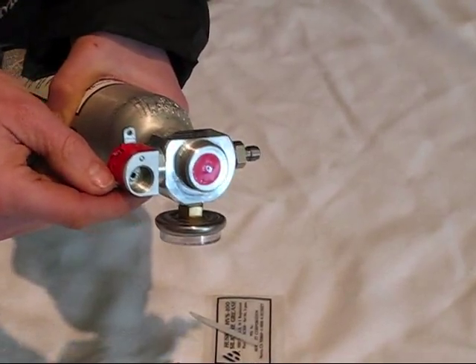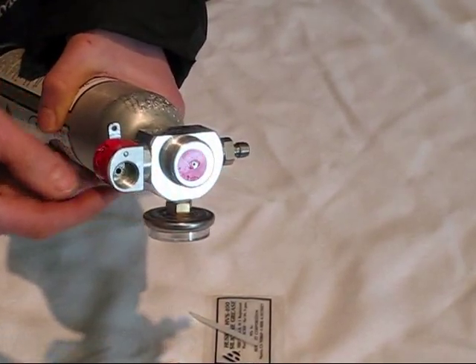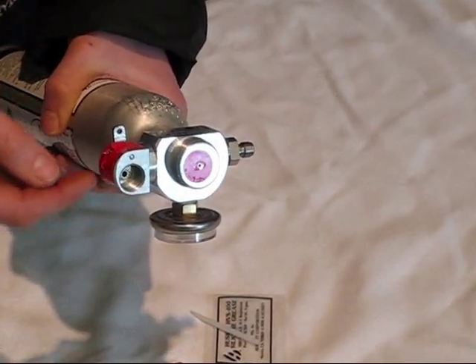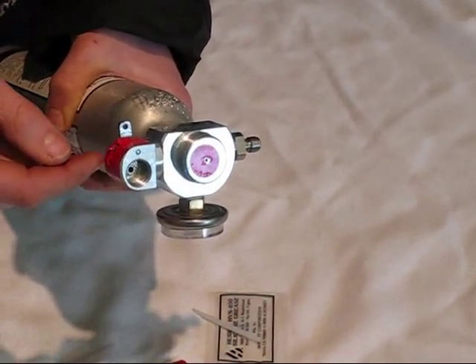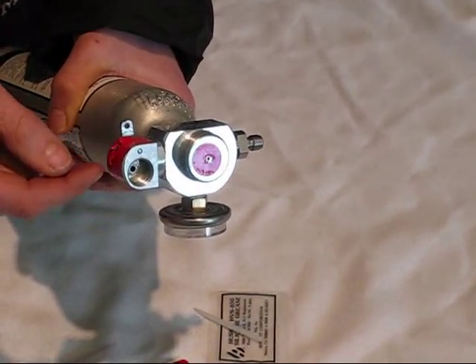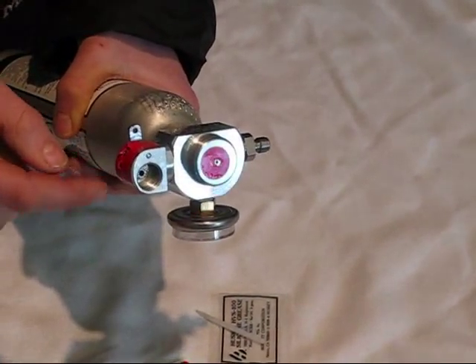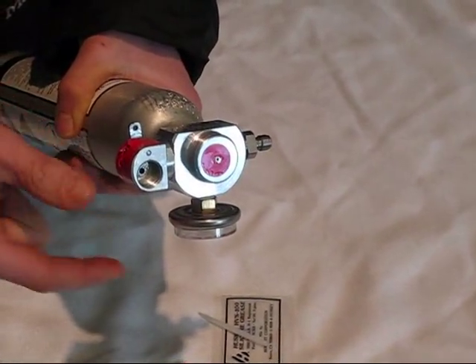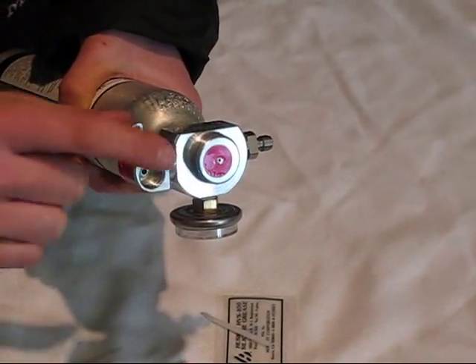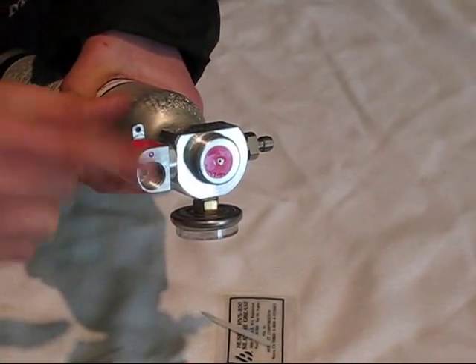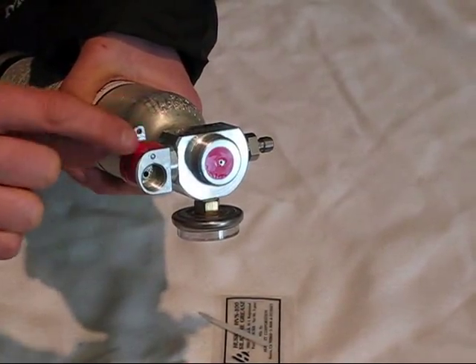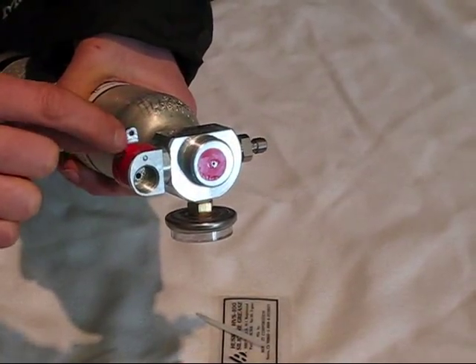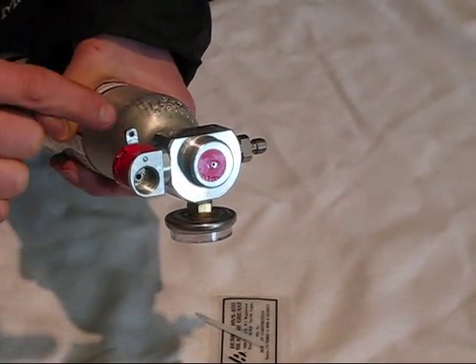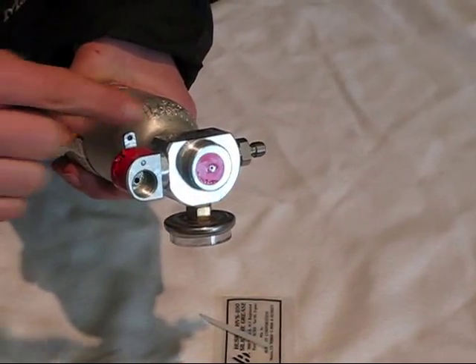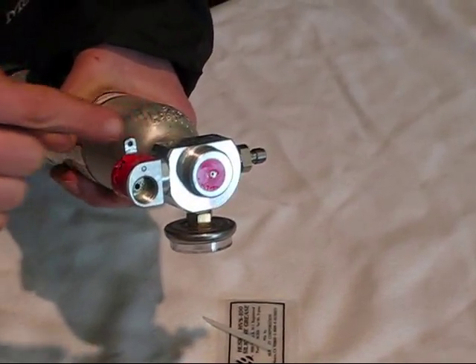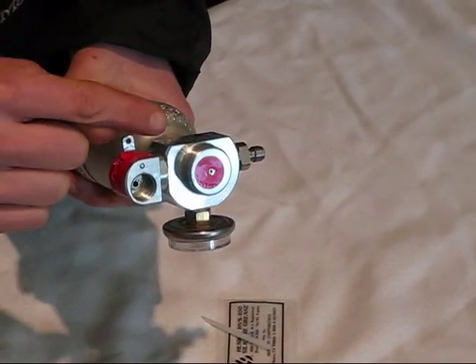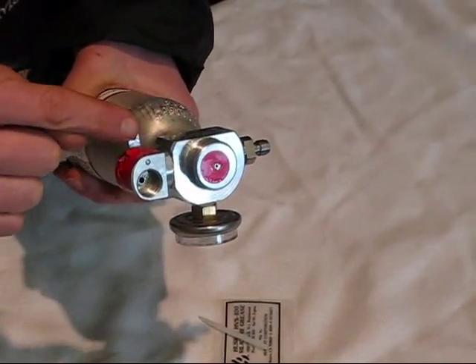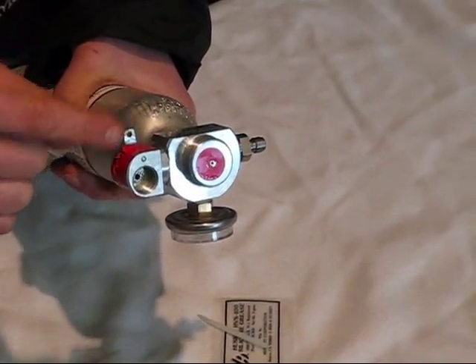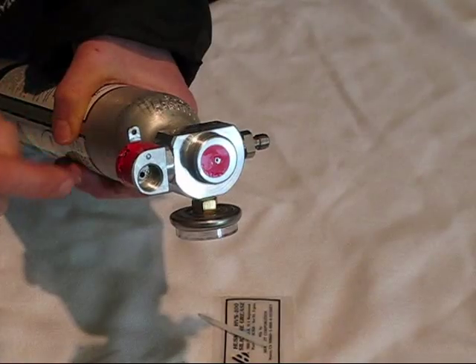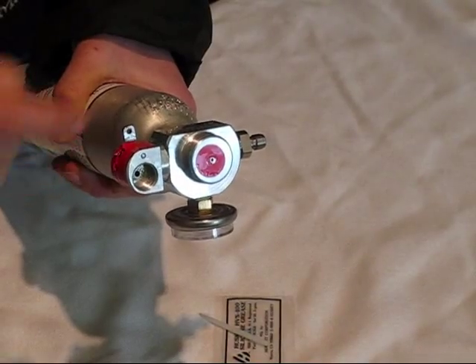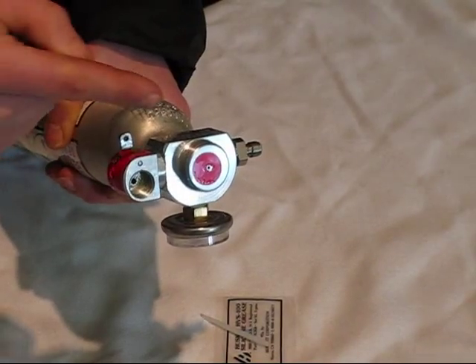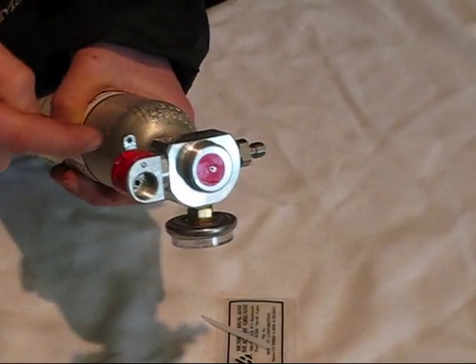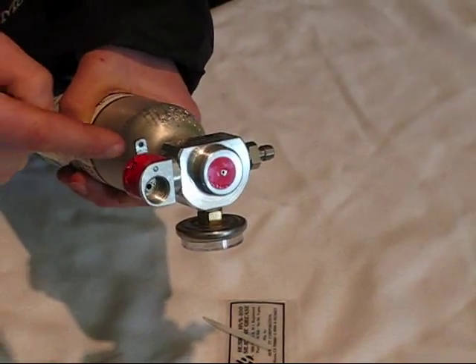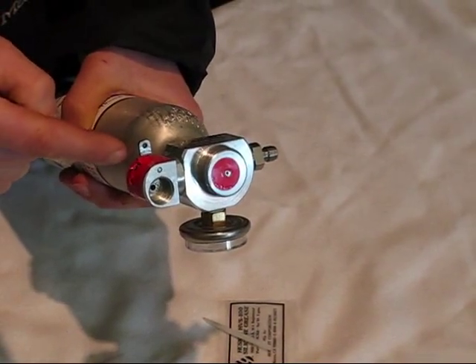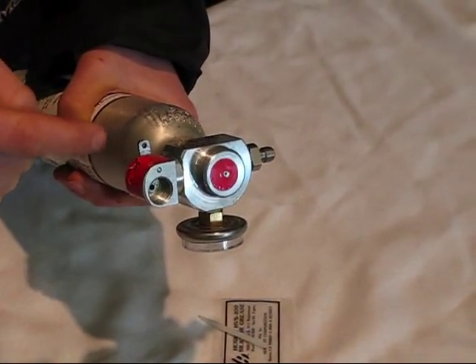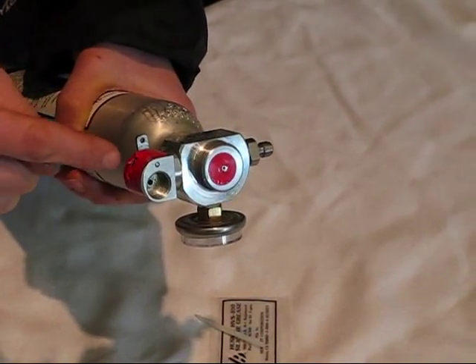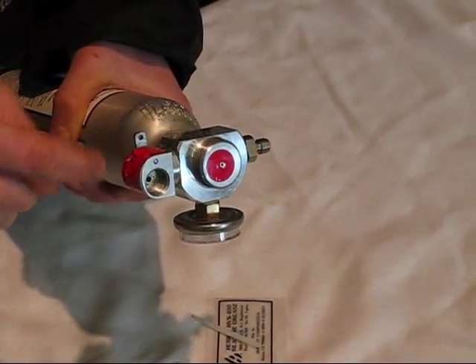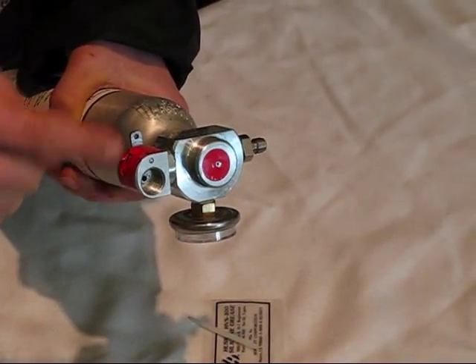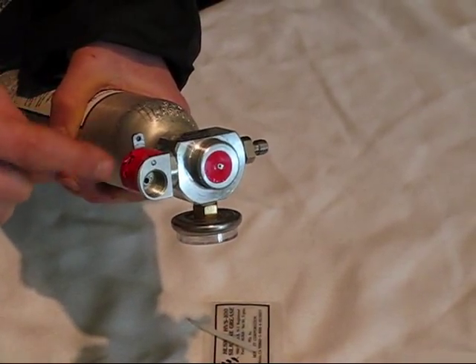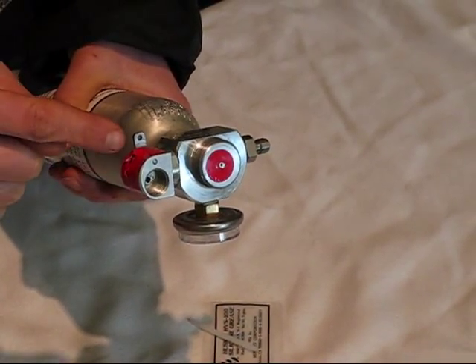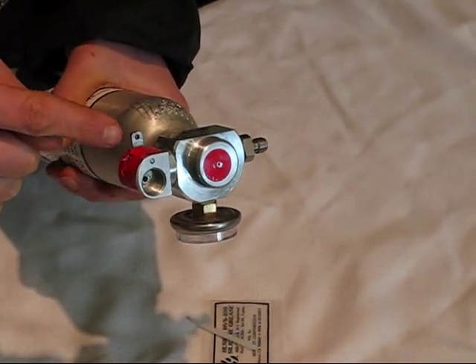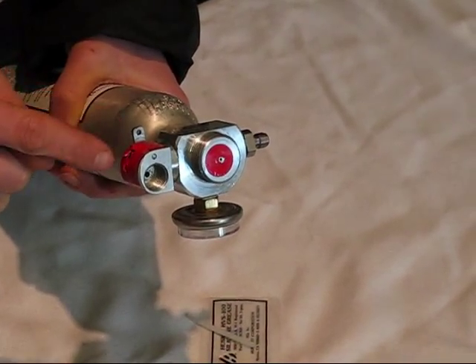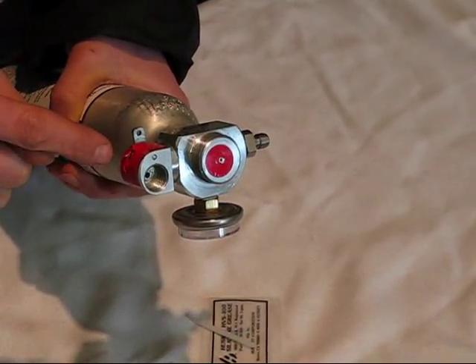So what we're going to do is open this, get at the piston, change the little O-ring, and then change the stickers.